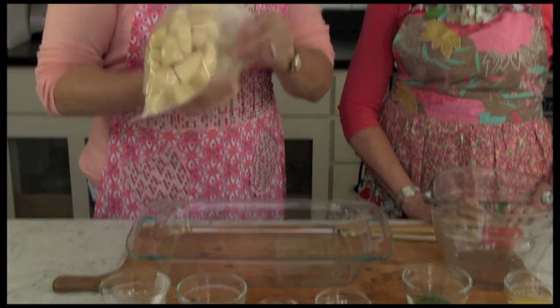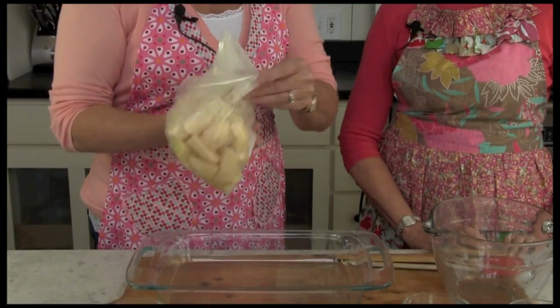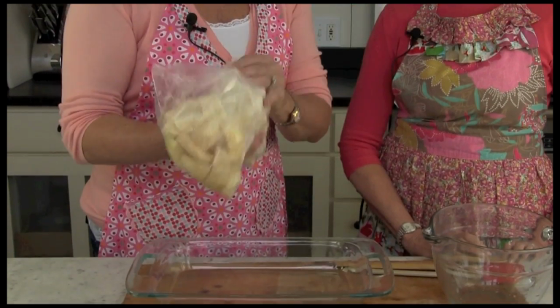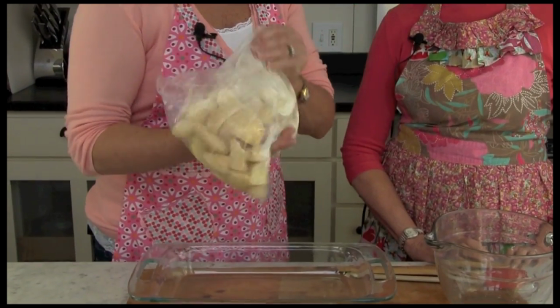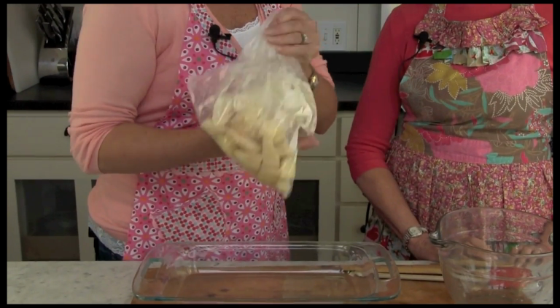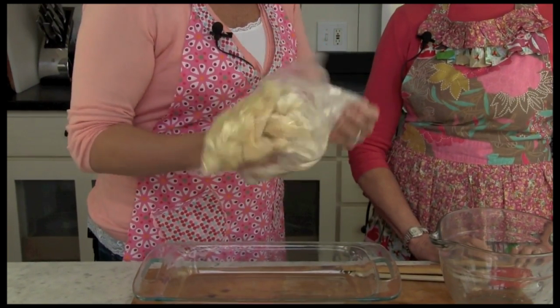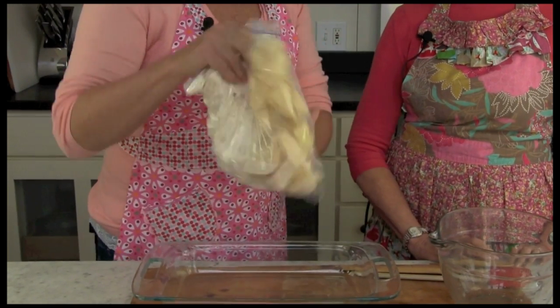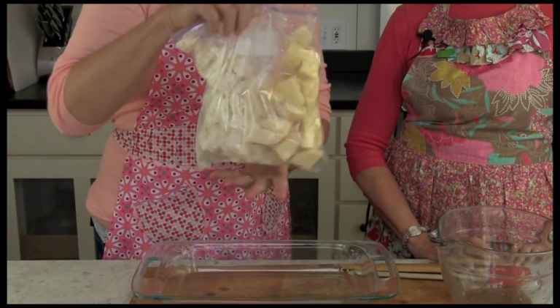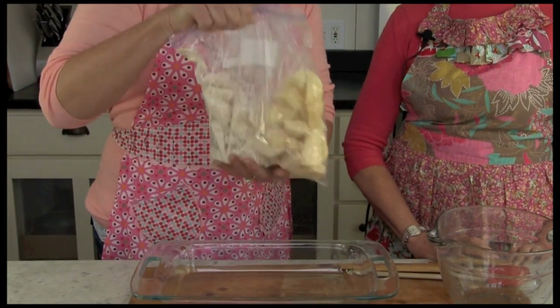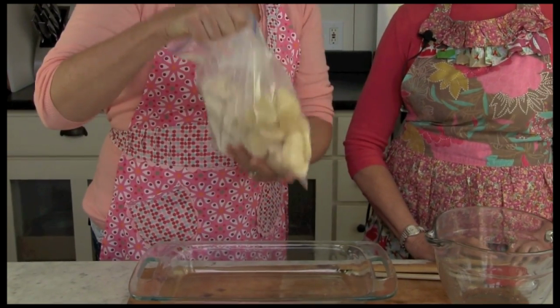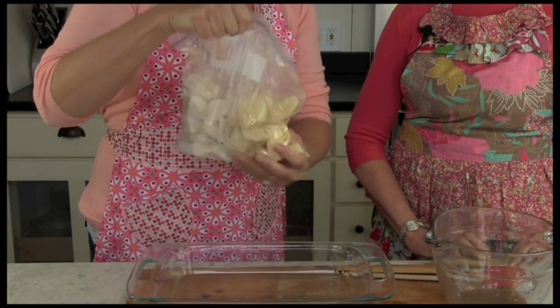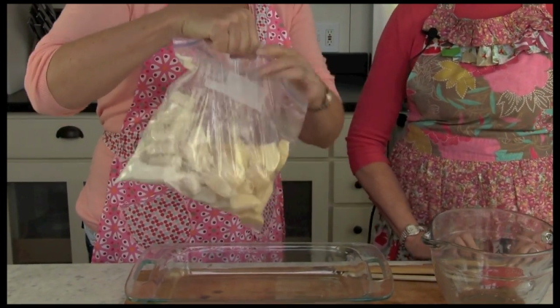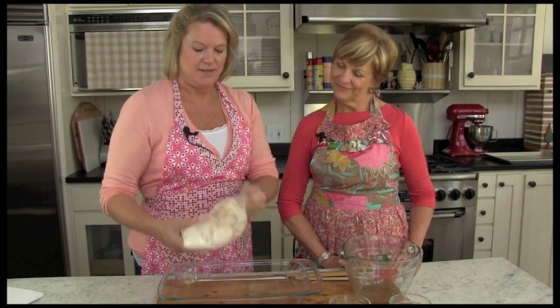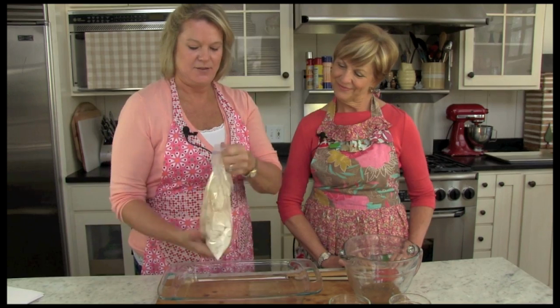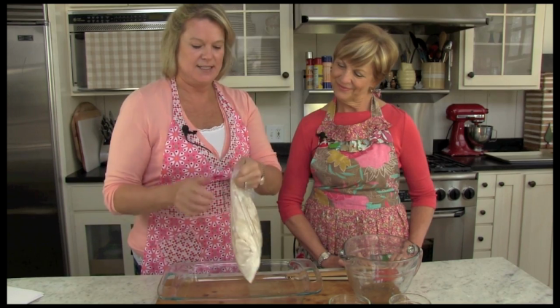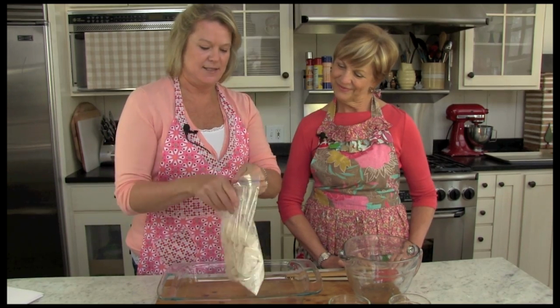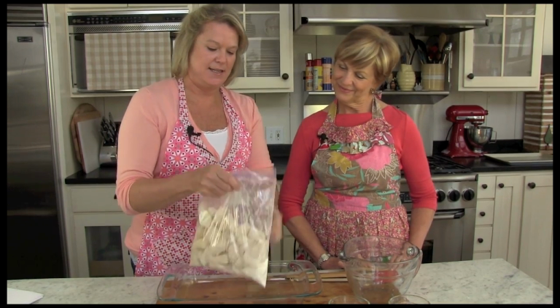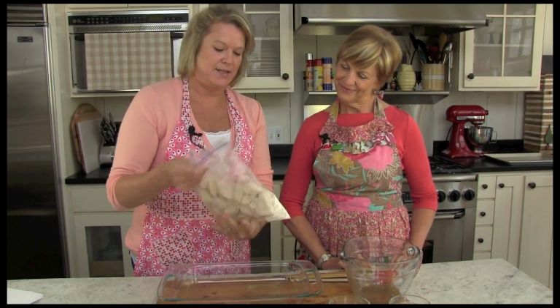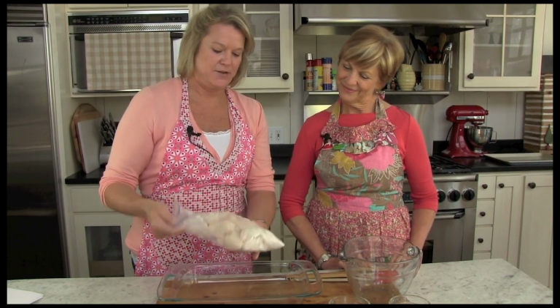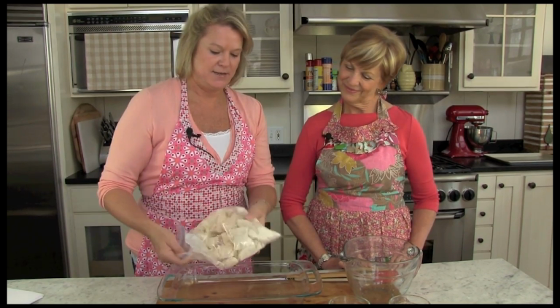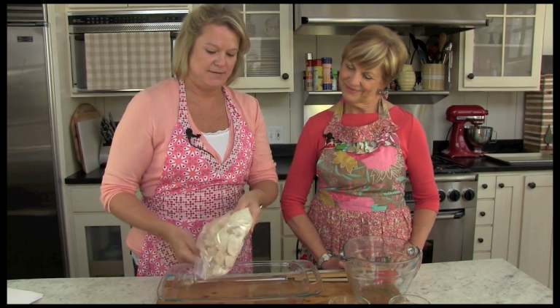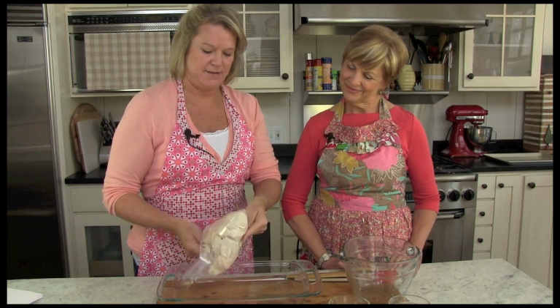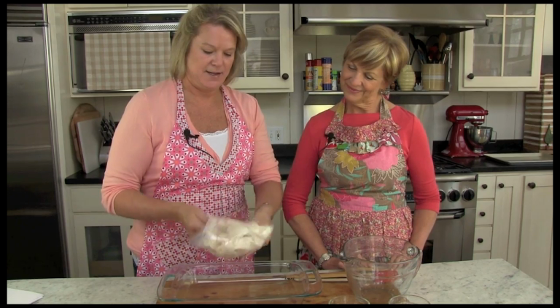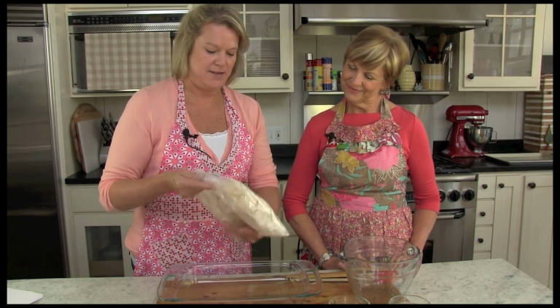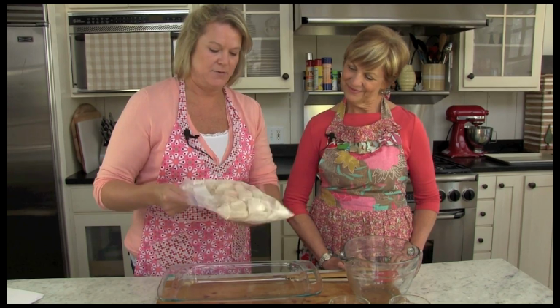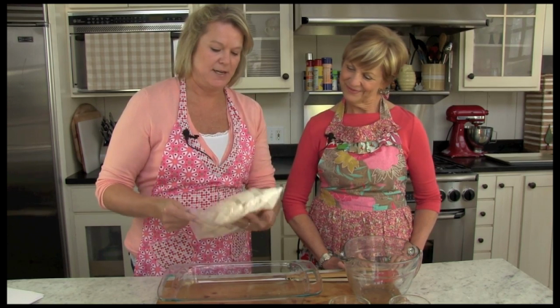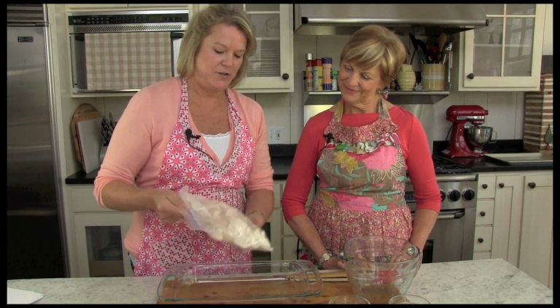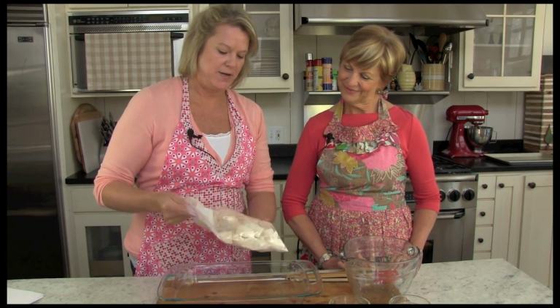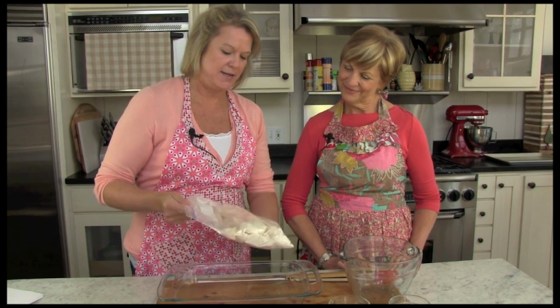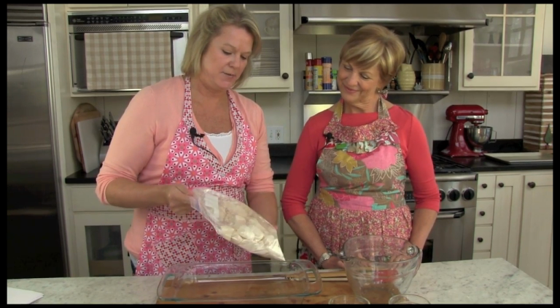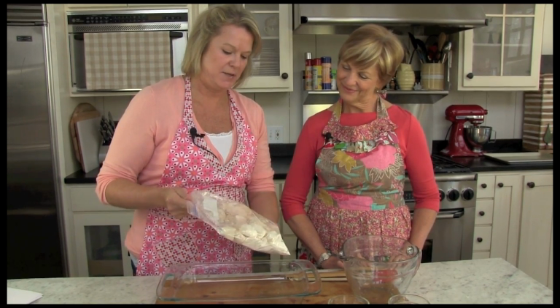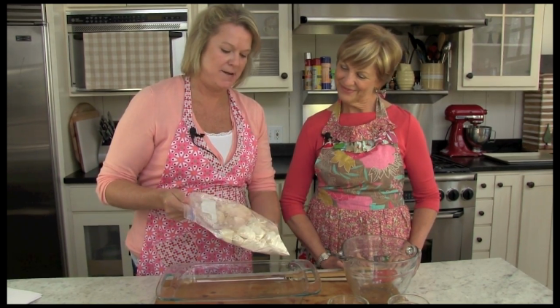How easy is this? I love that, this is awesome. They're nice and evenly coated and I think we're ready to go ahead and put them in the pan.